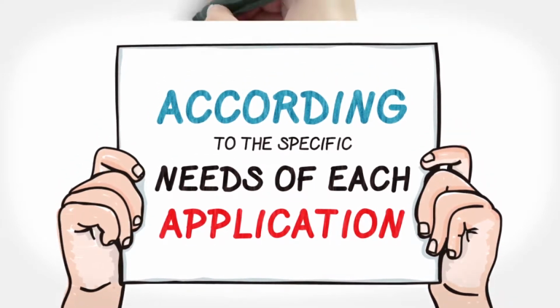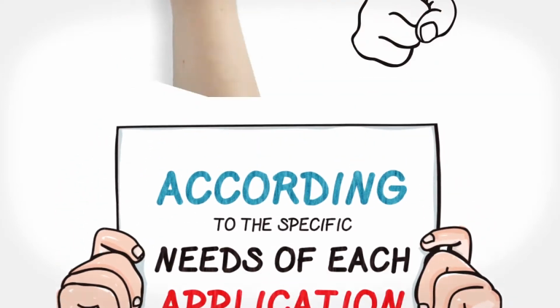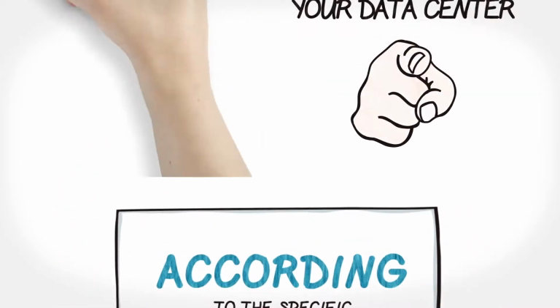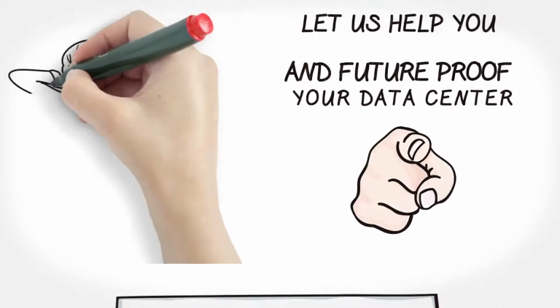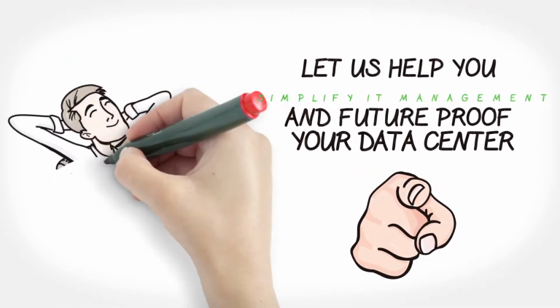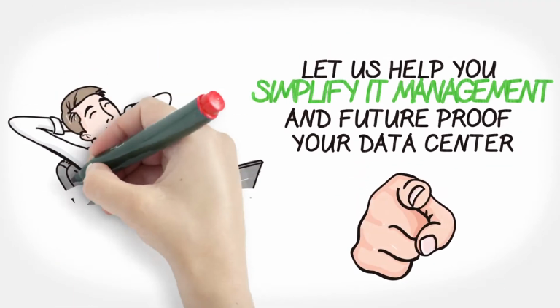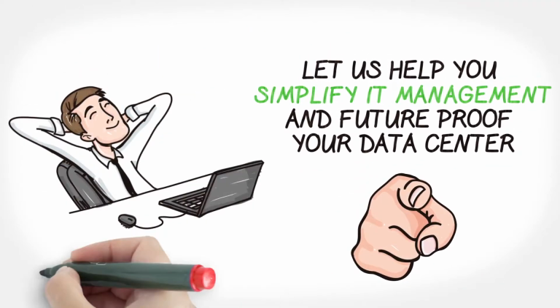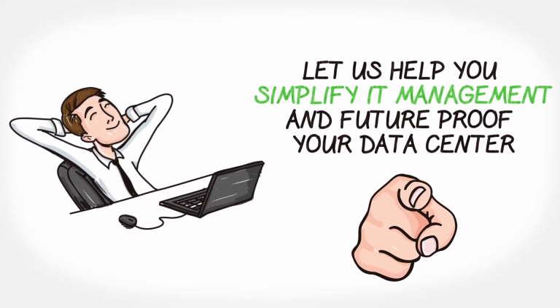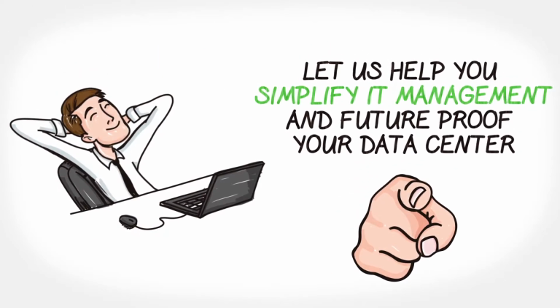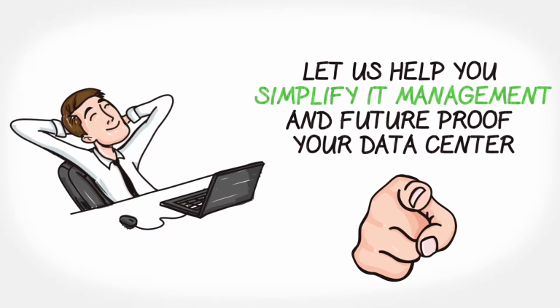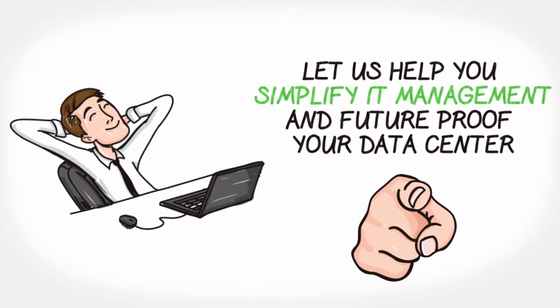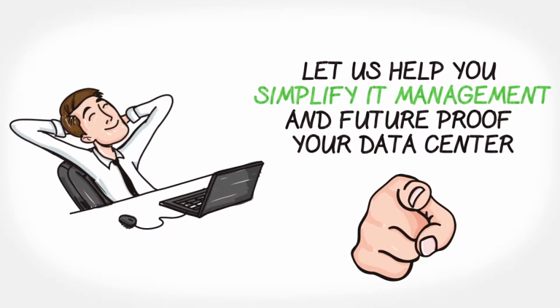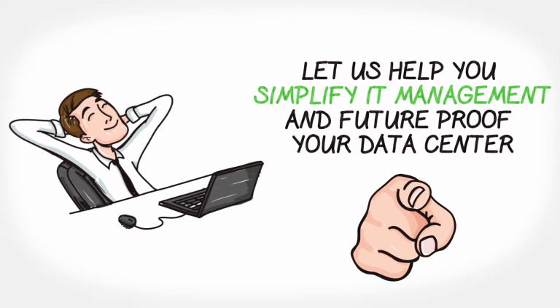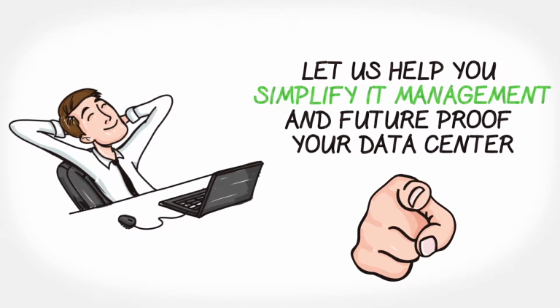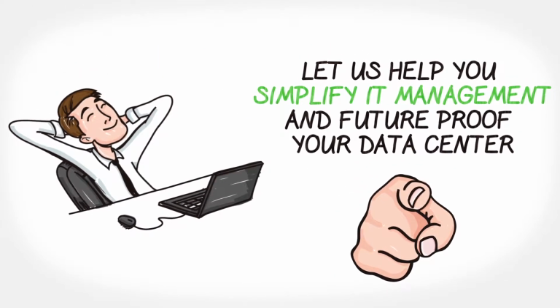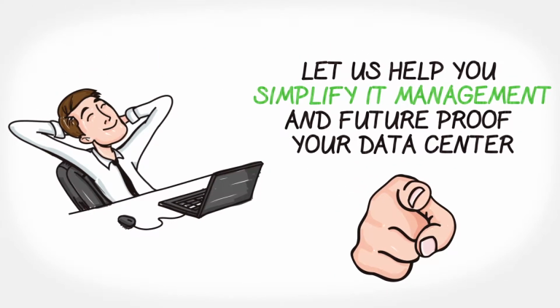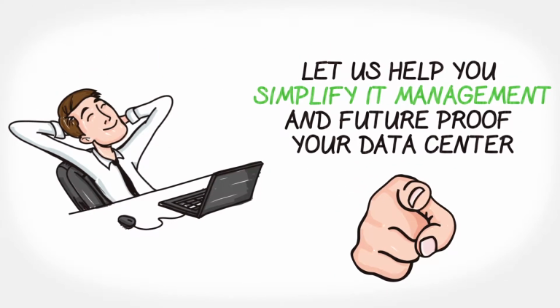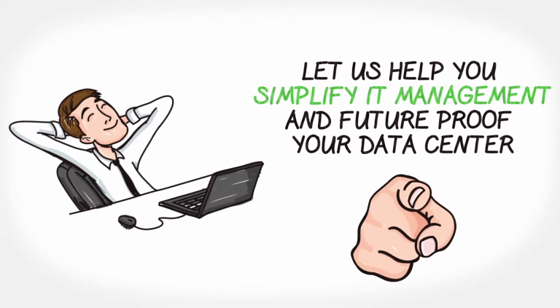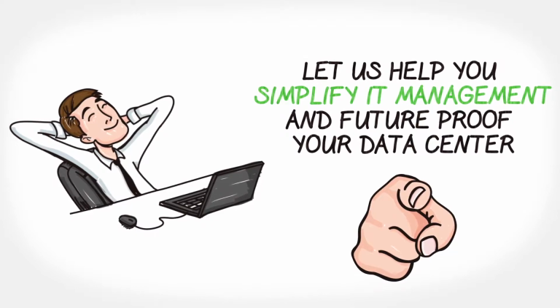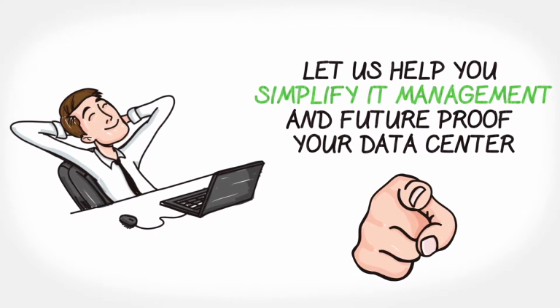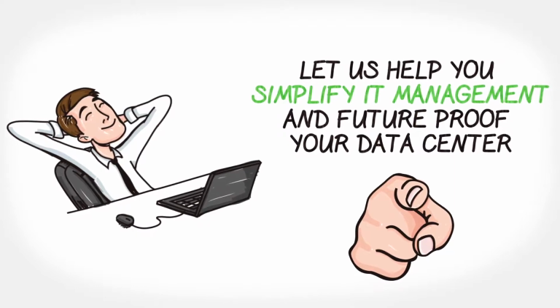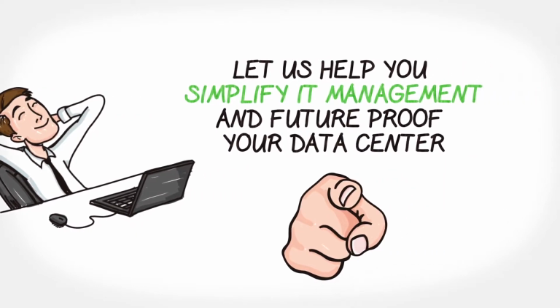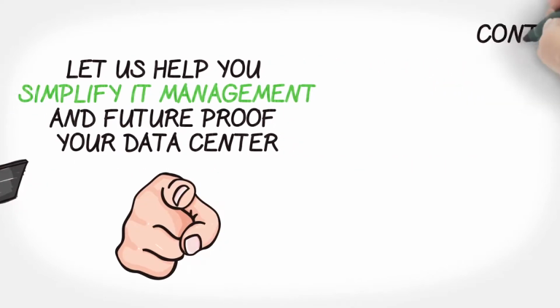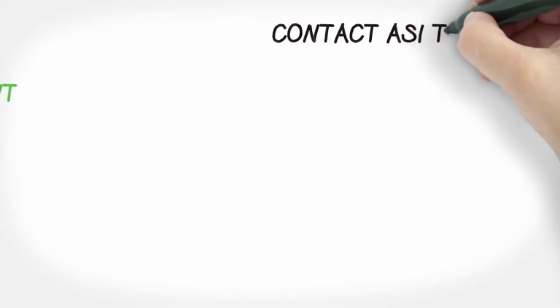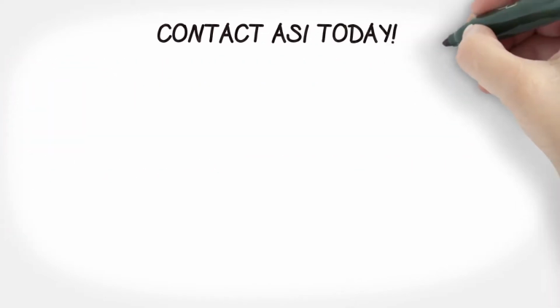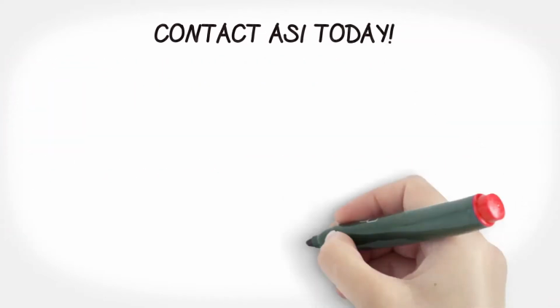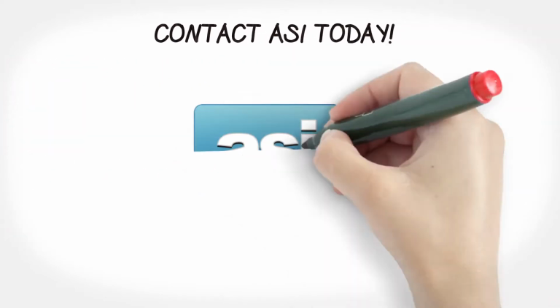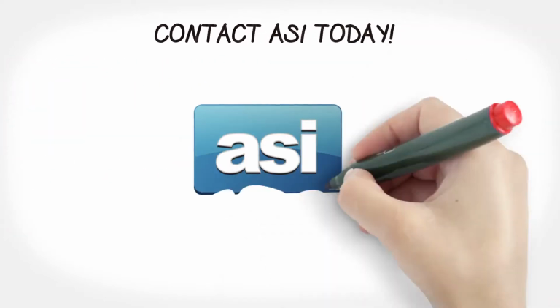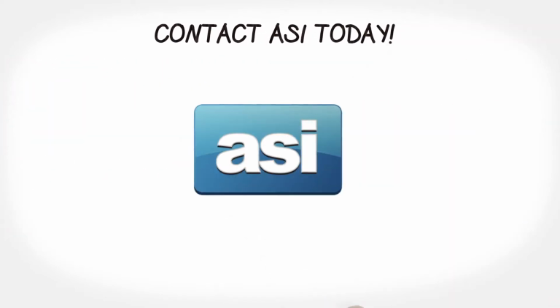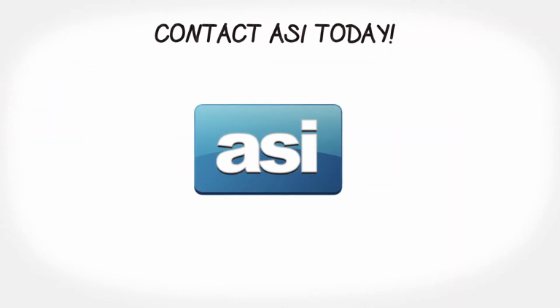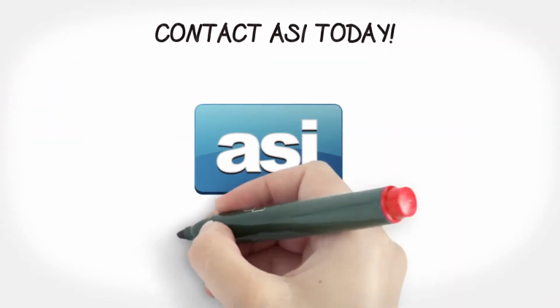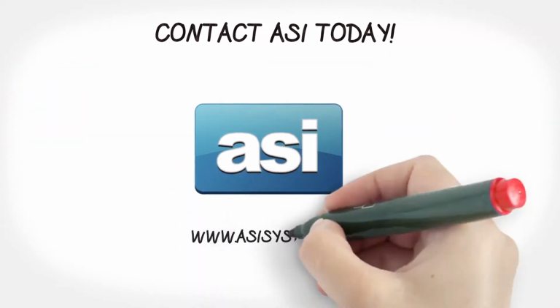Let us help you simplify IT management and future proof your data center. Contact ASI today.